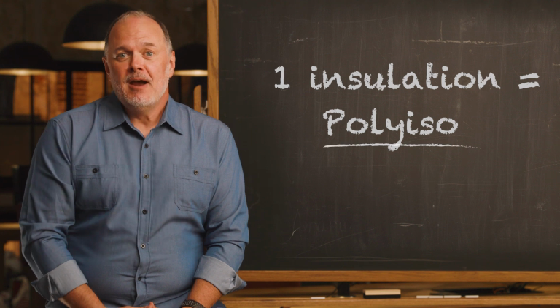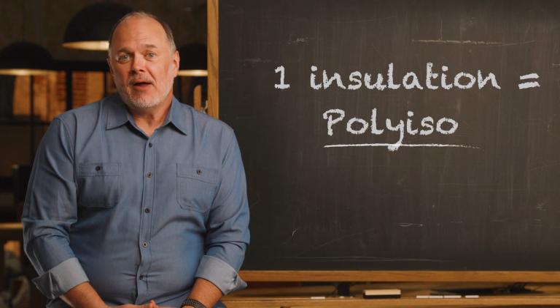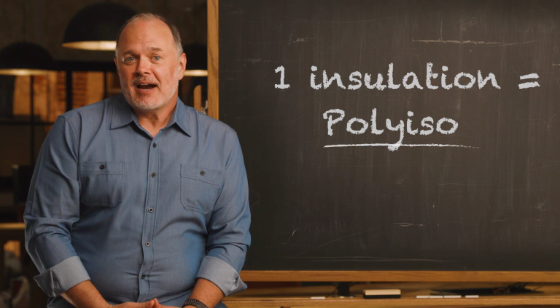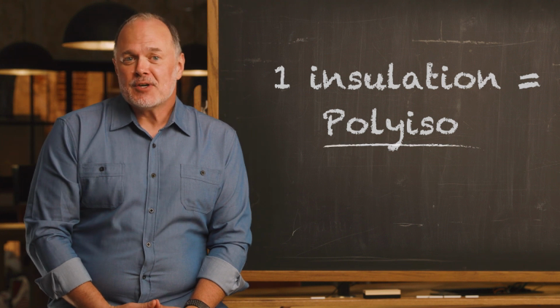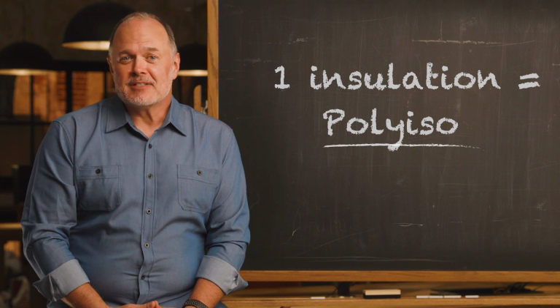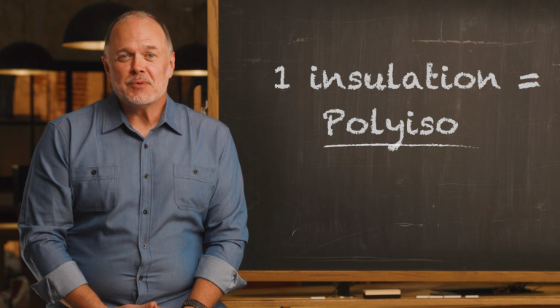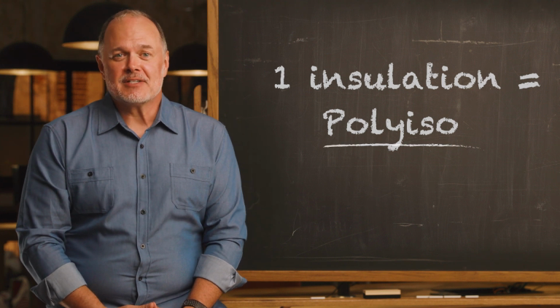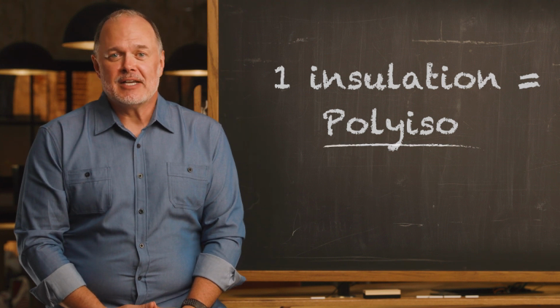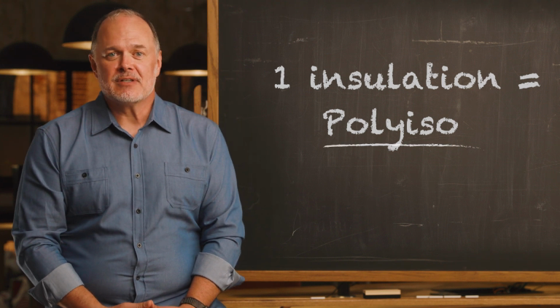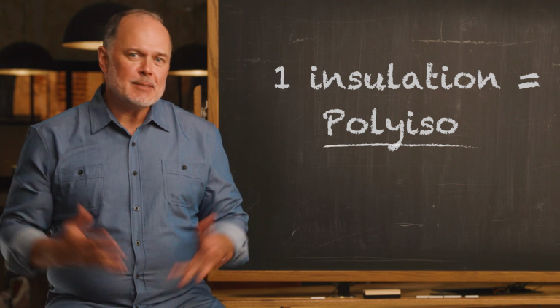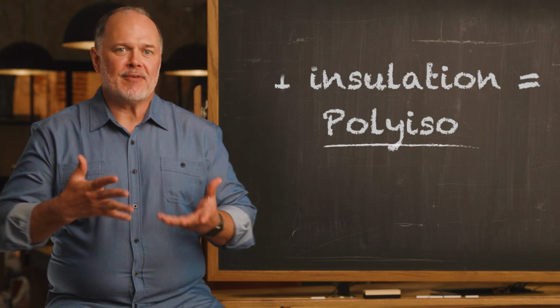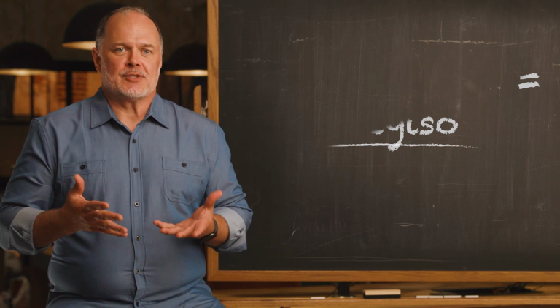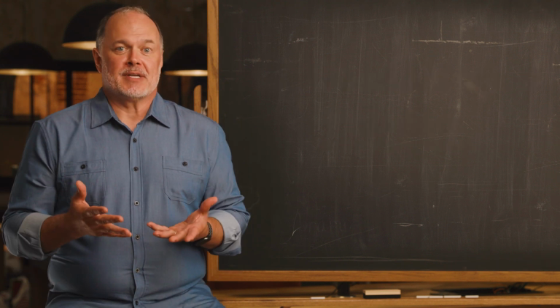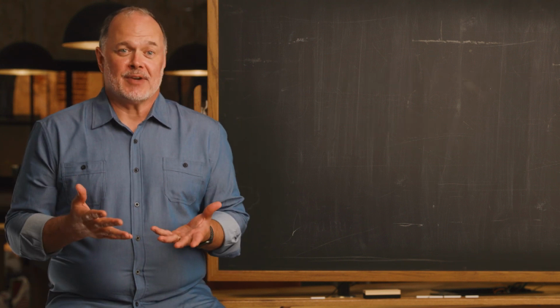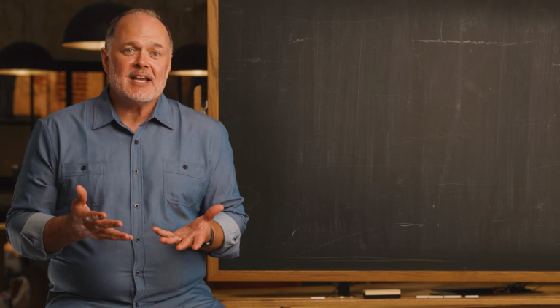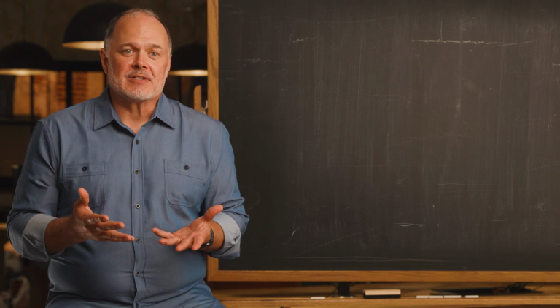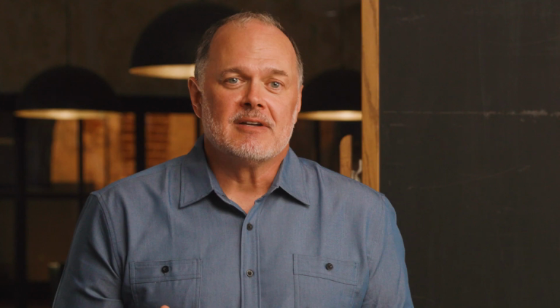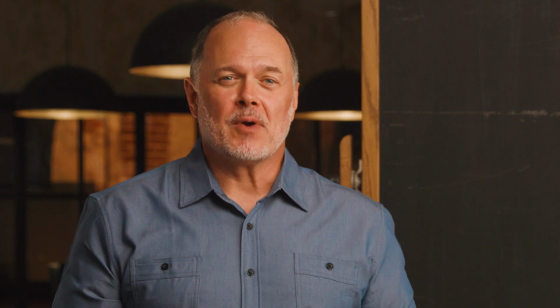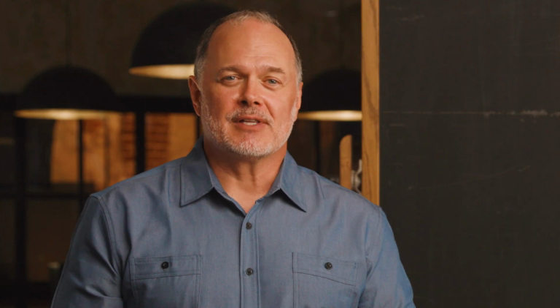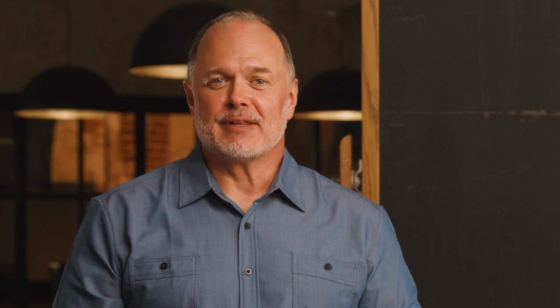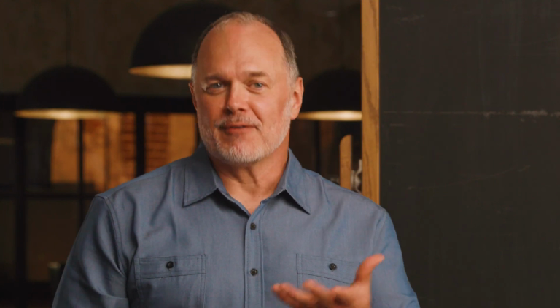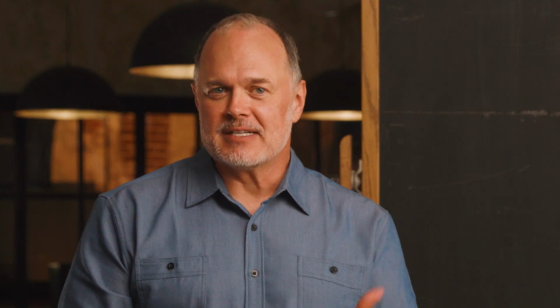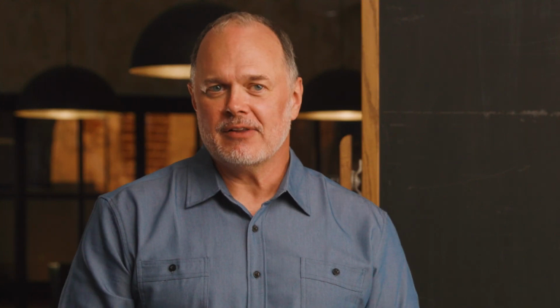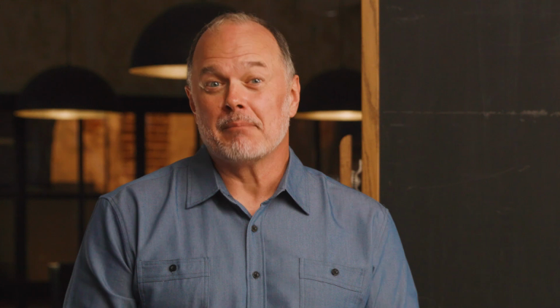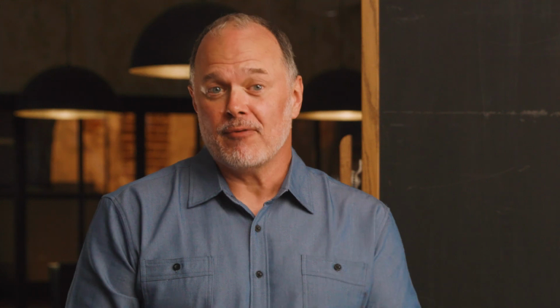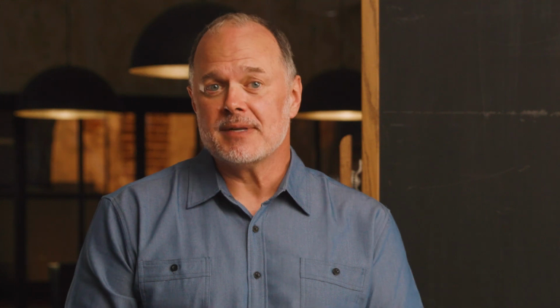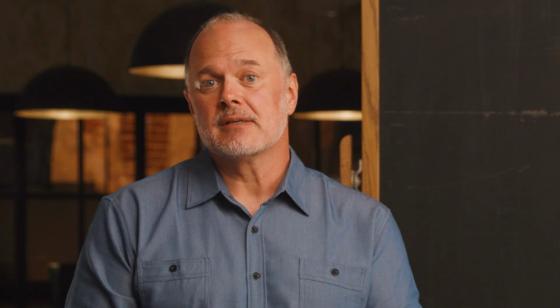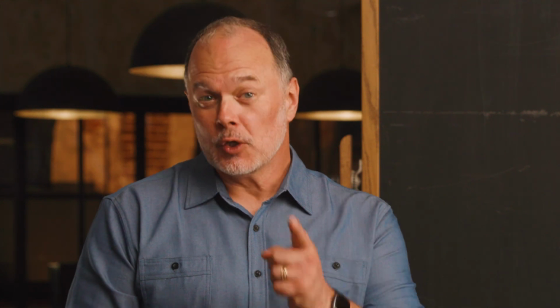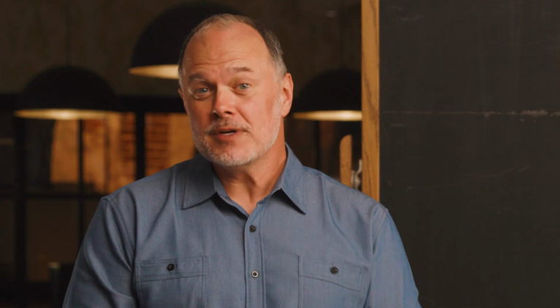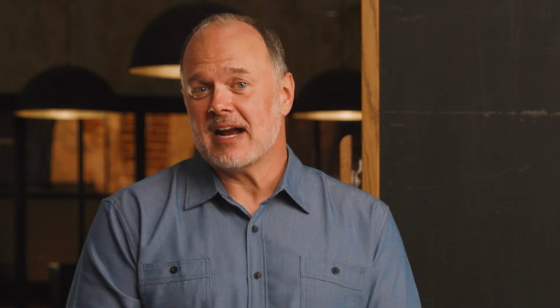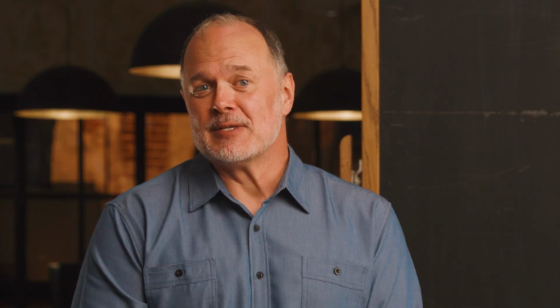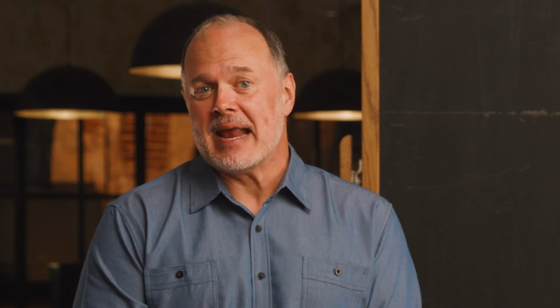Poly-ISO continuous insulation simplifies your specifications while delivering the versatility and performance your designs demand.